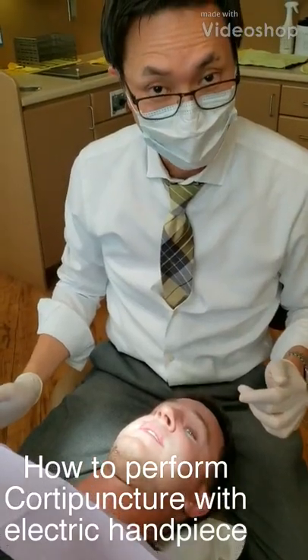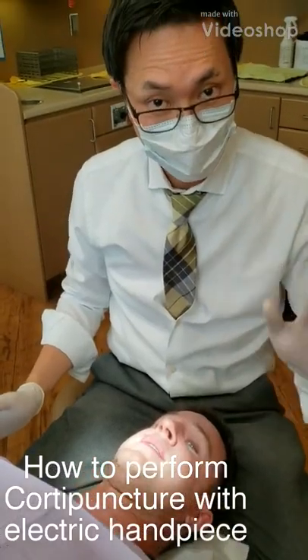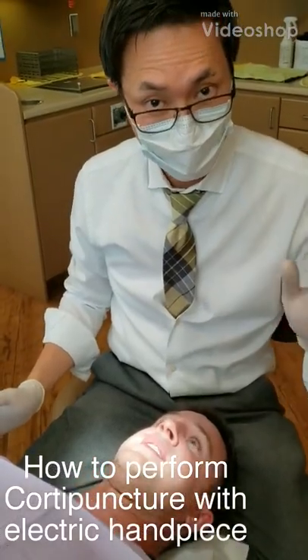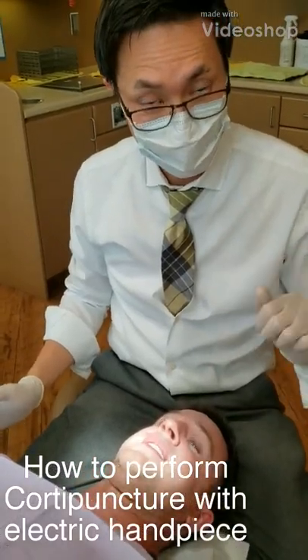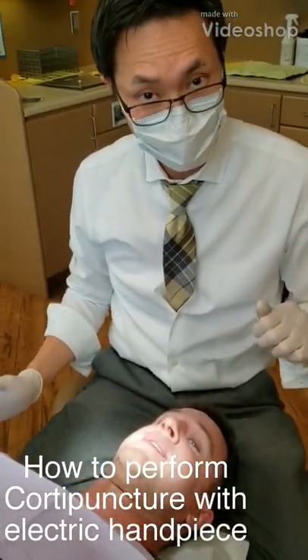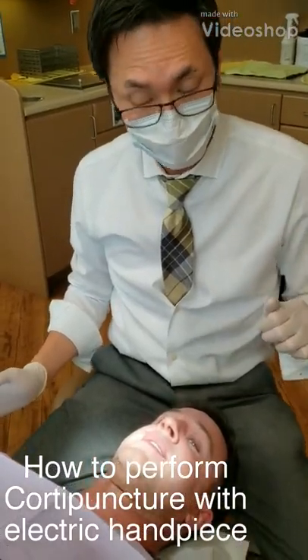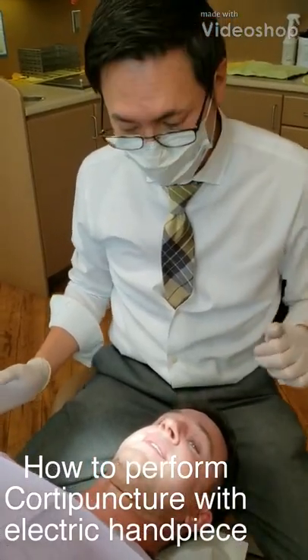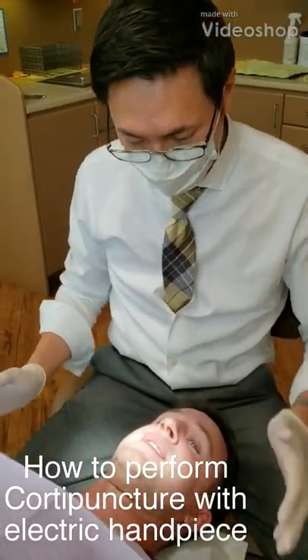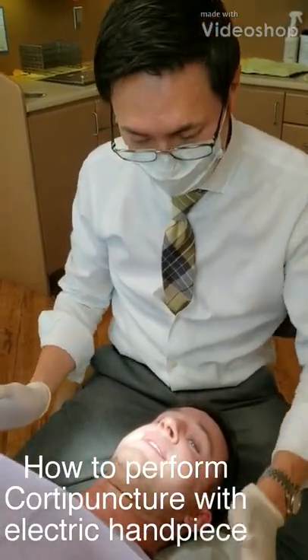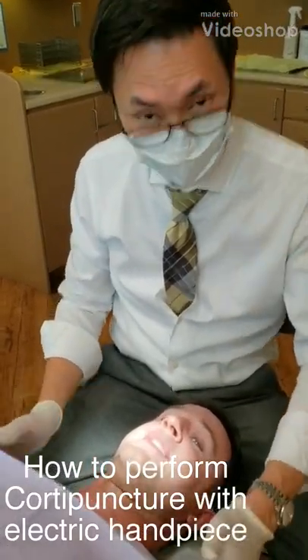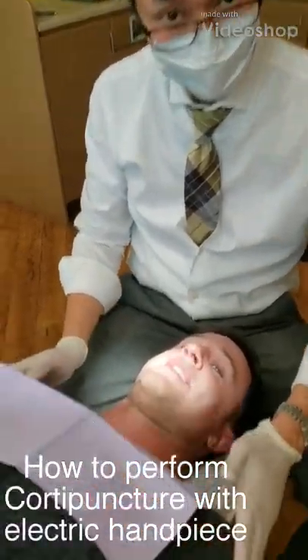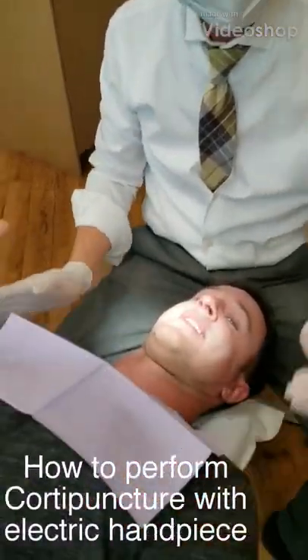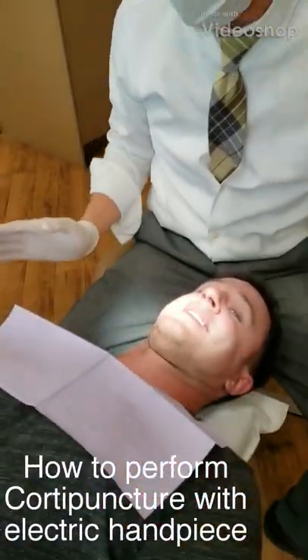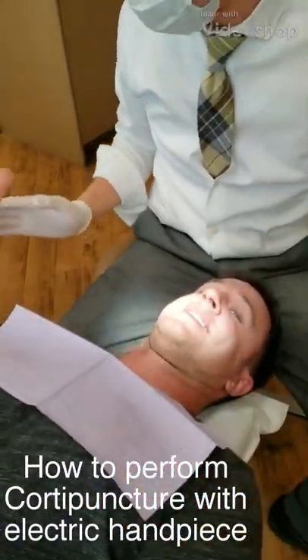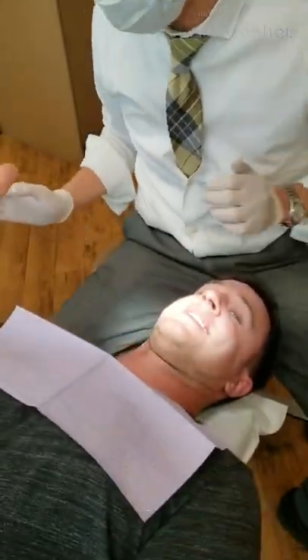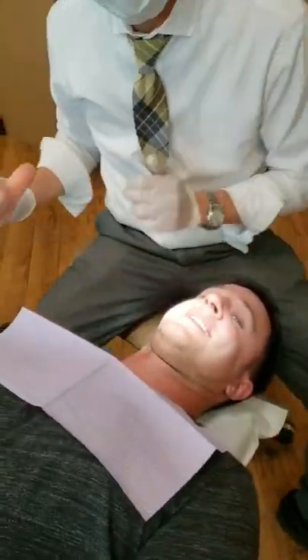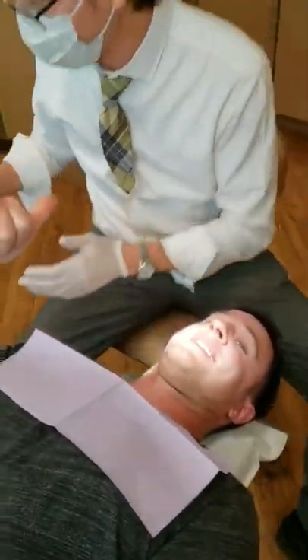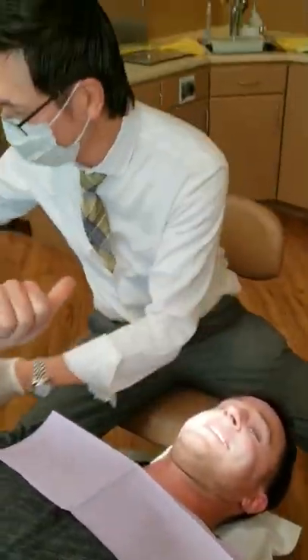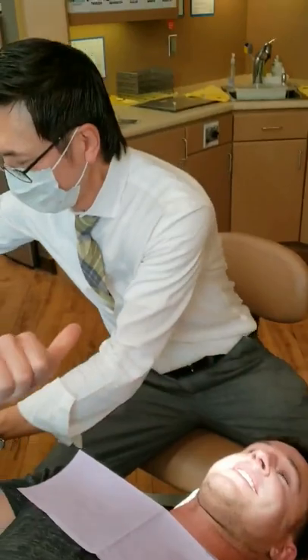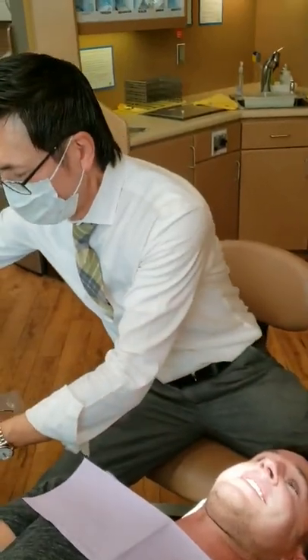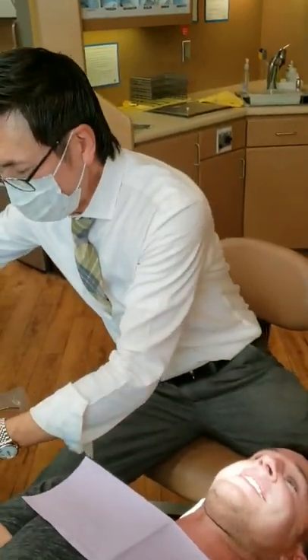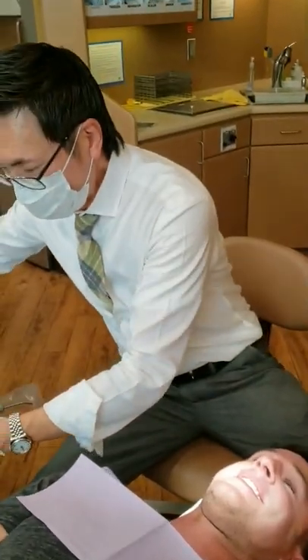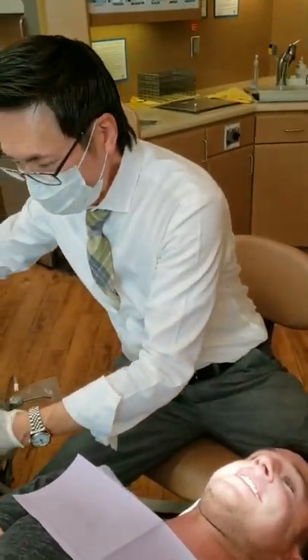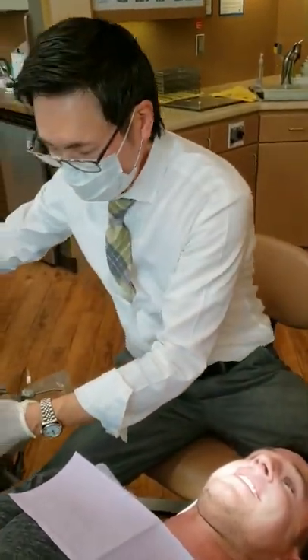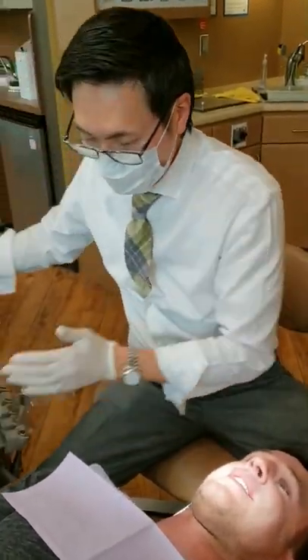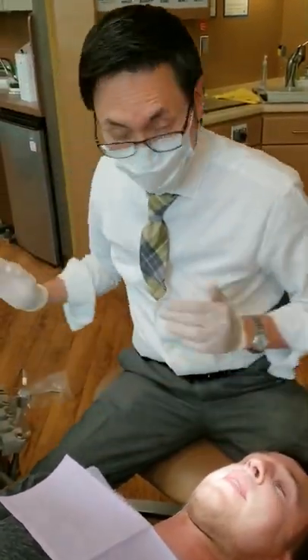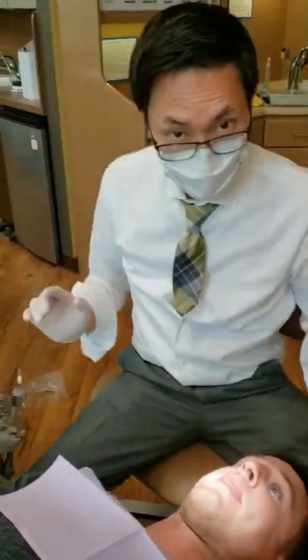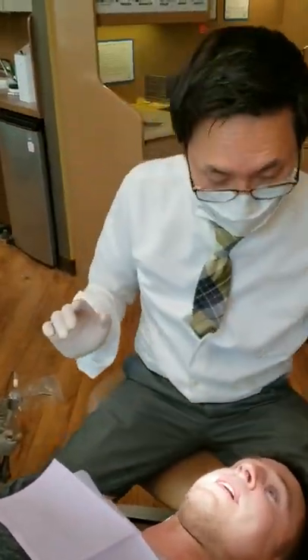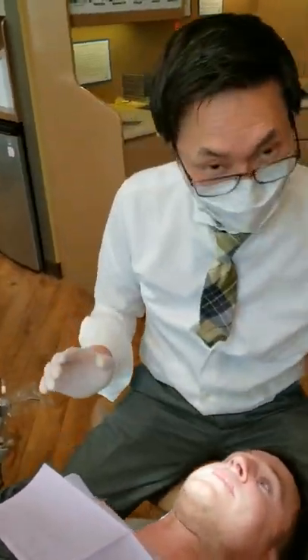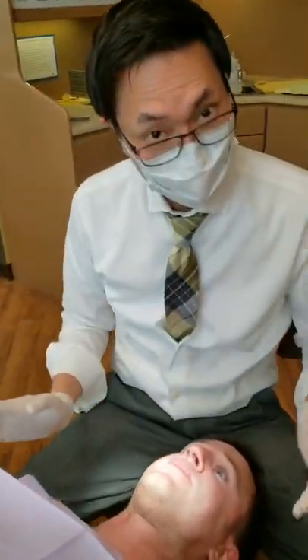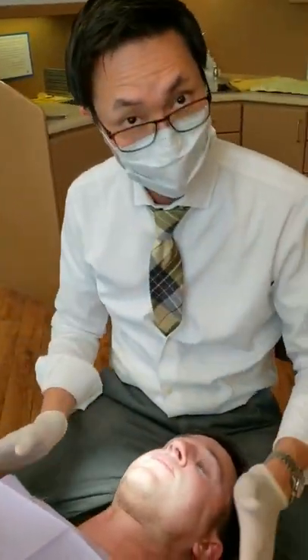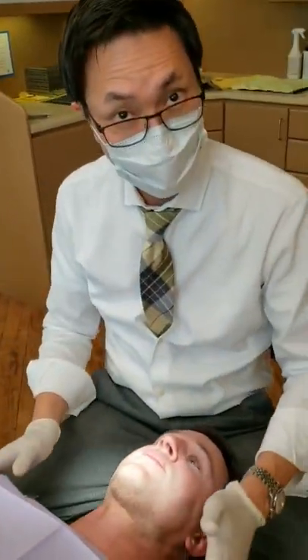Hey everyone, this is Dr. Ting. This is Dr. Alexander, another orthodontist from San Diego. We're going to perform the corticopuncture for him this time.